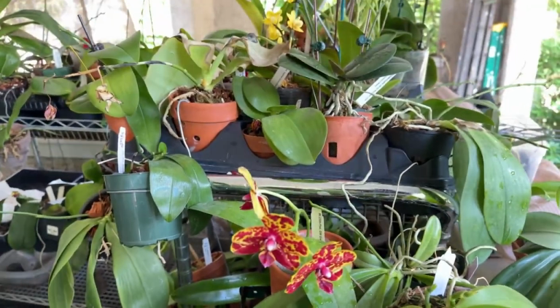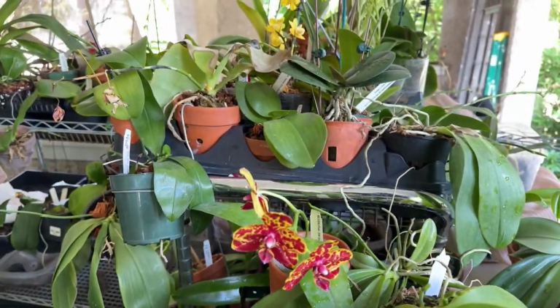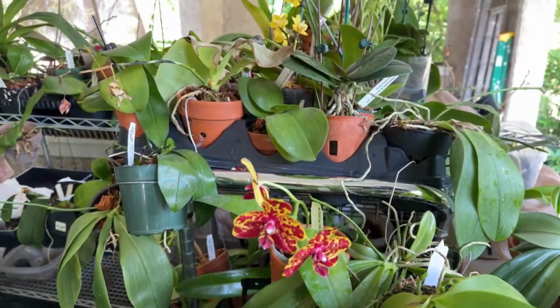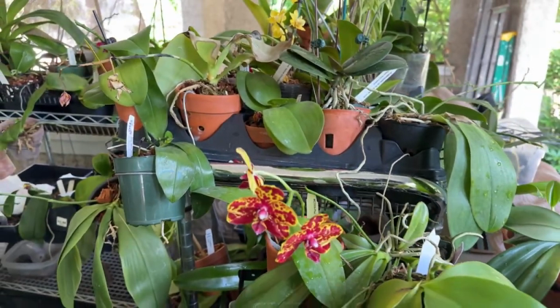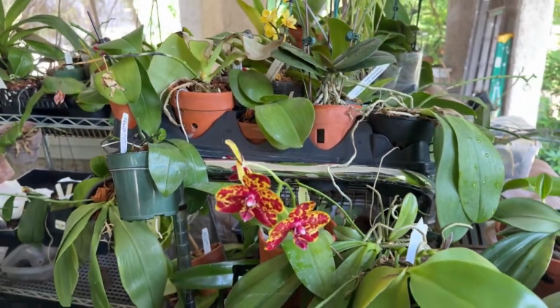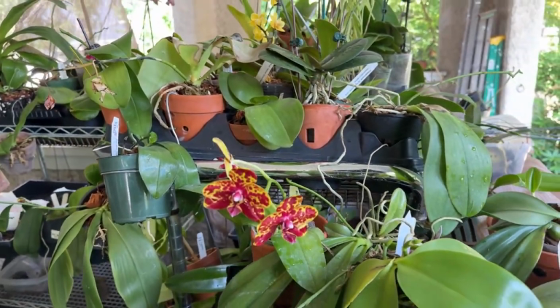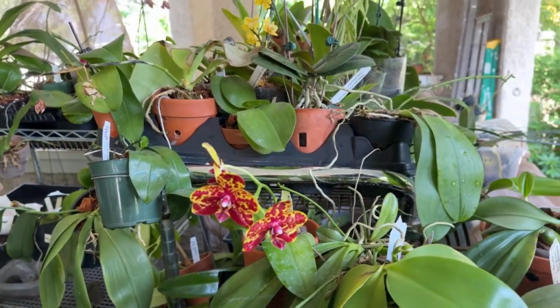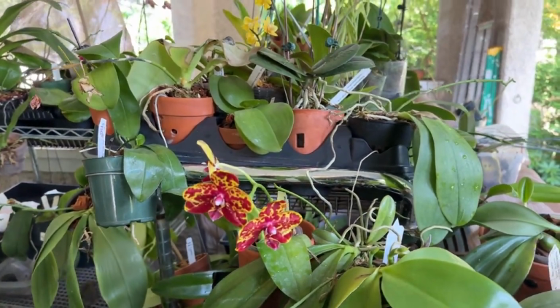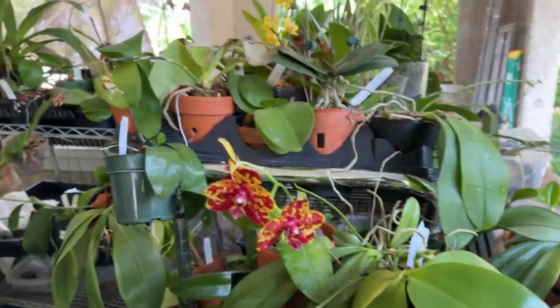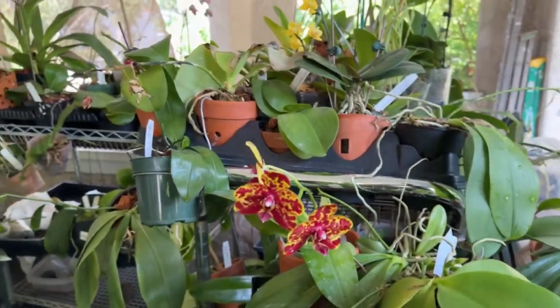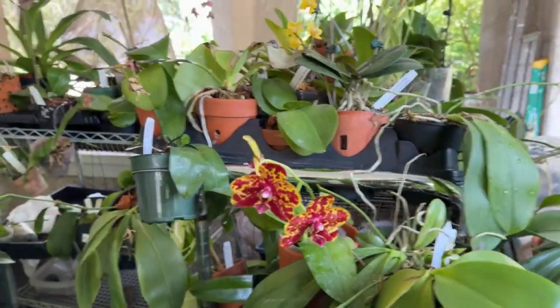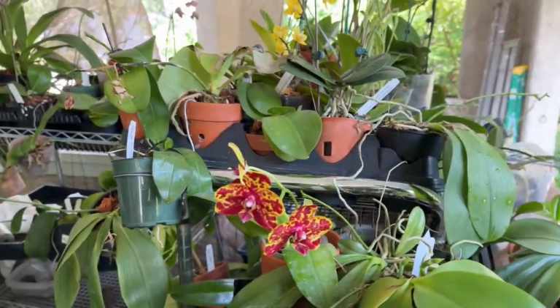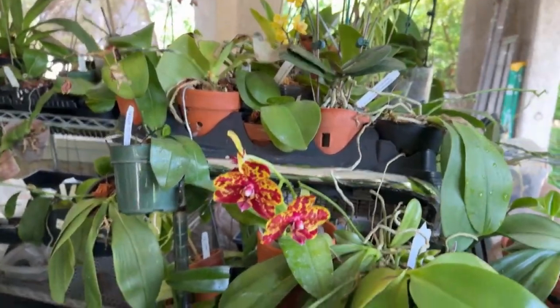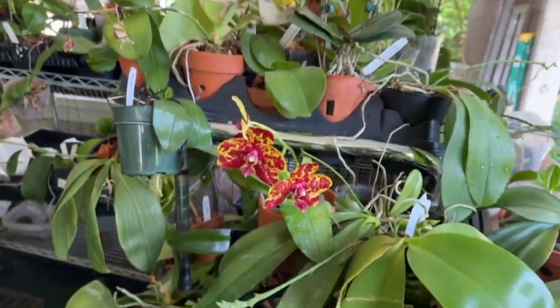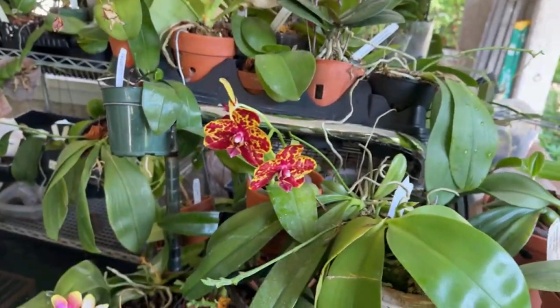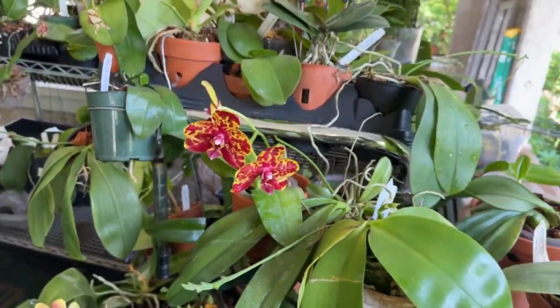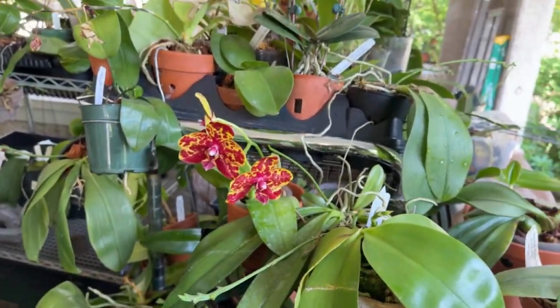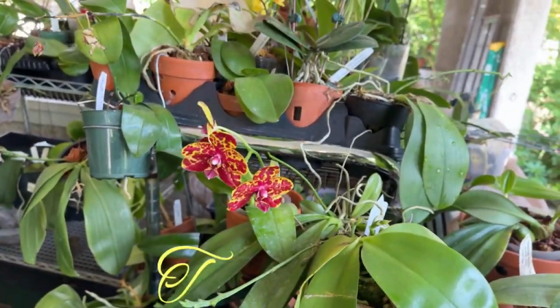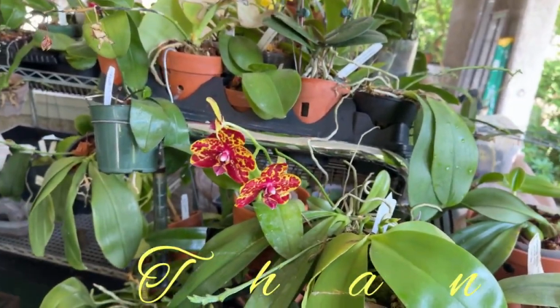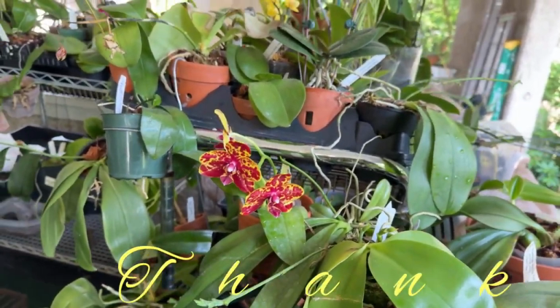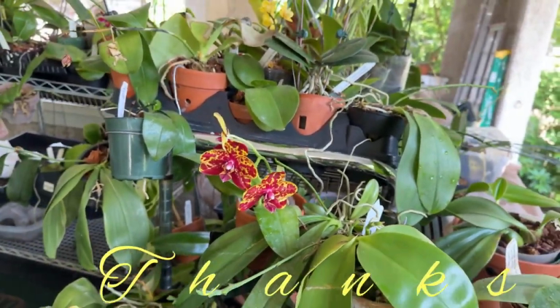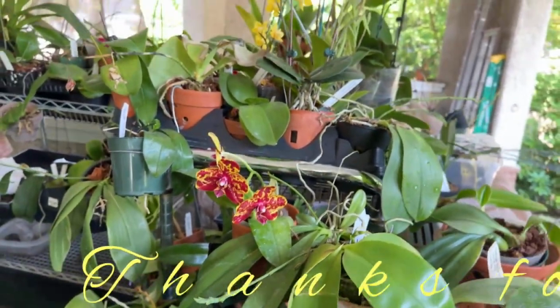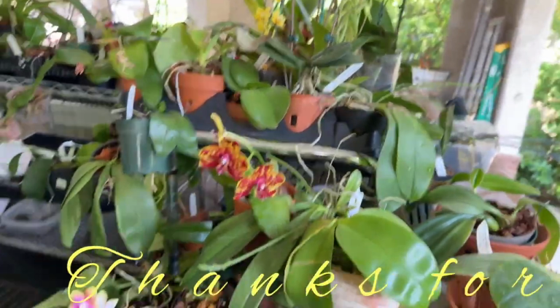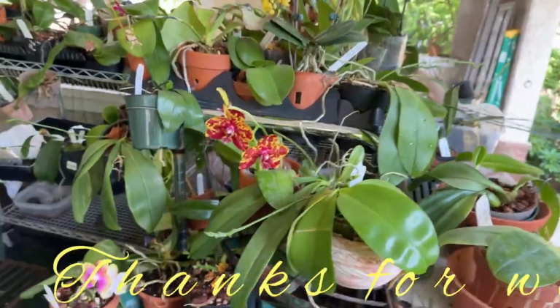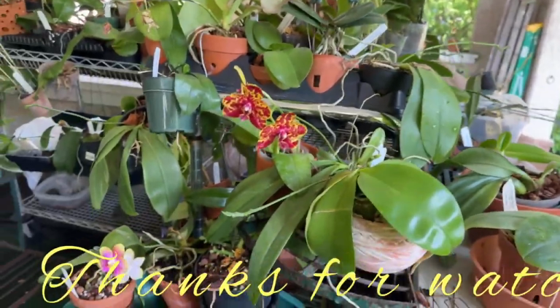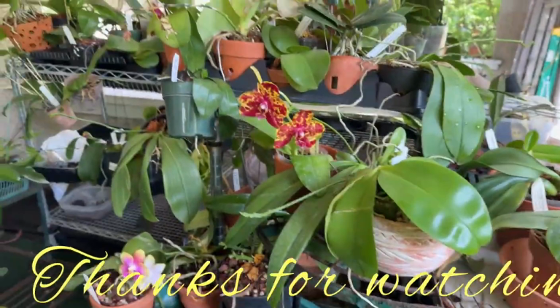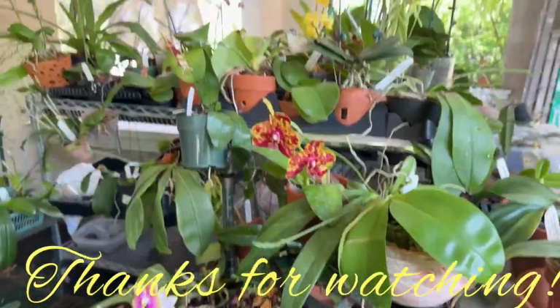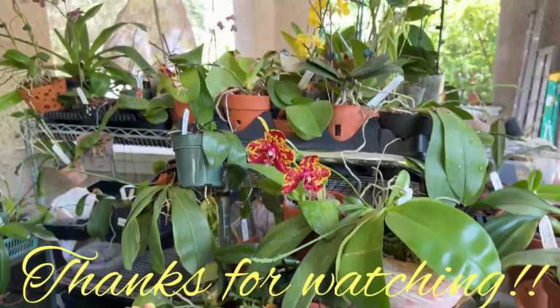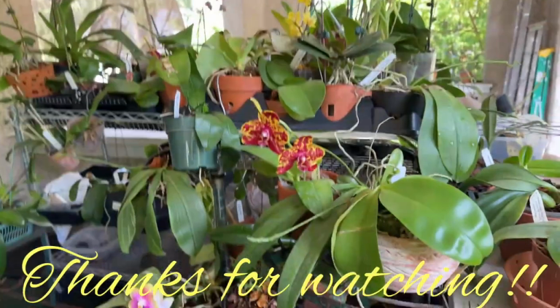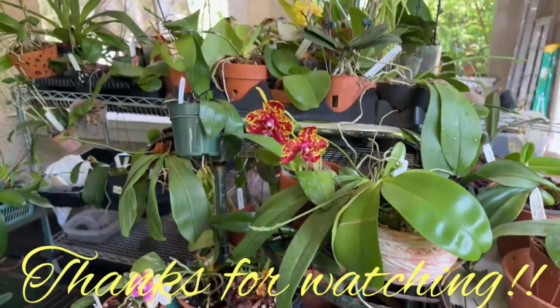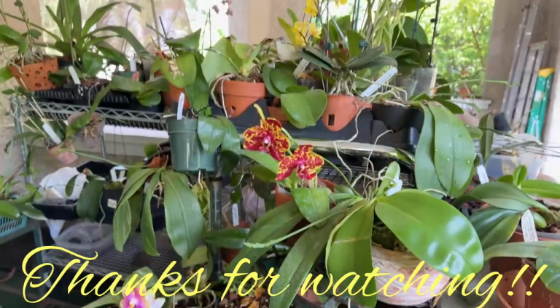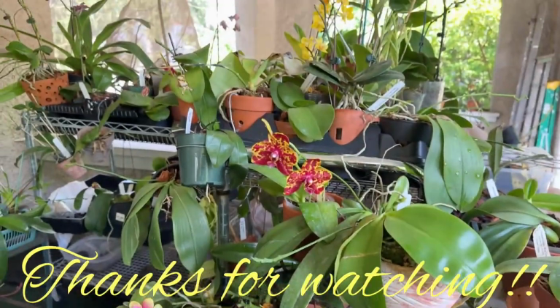Anyway folks, thanks for watching. Enjoy your orchids. Bye.